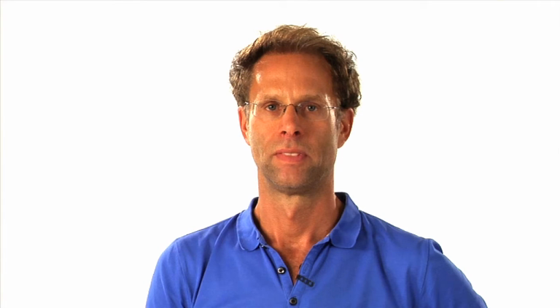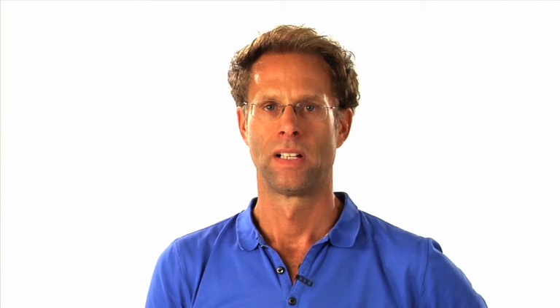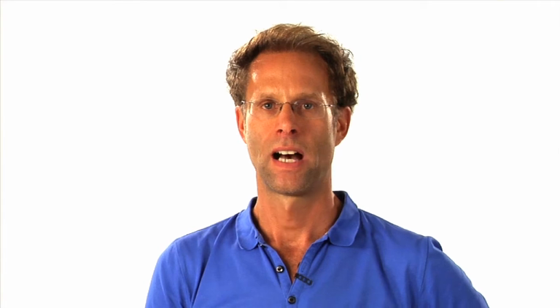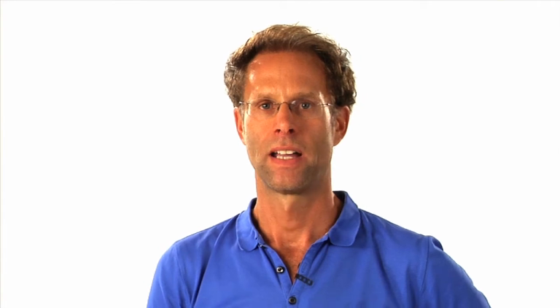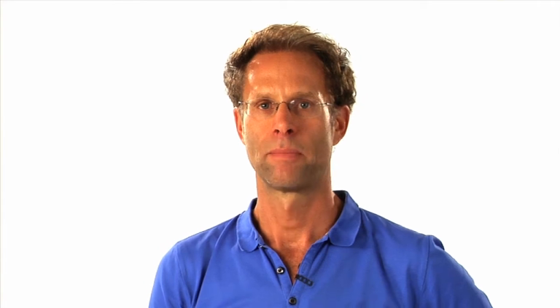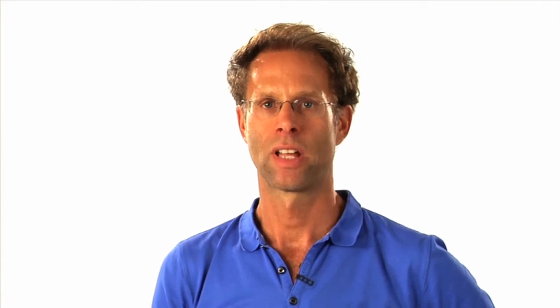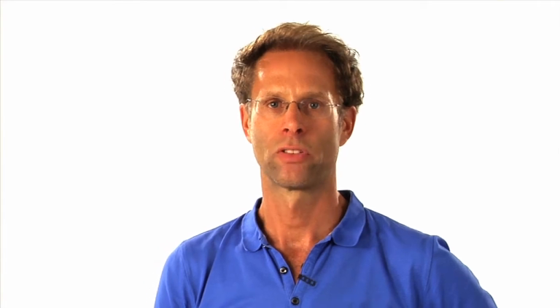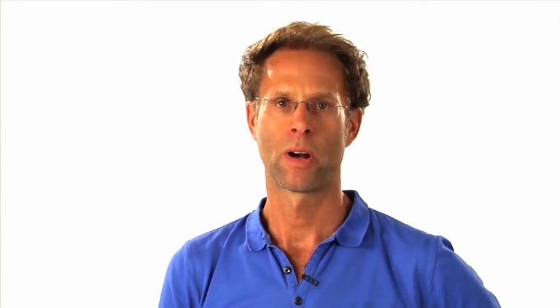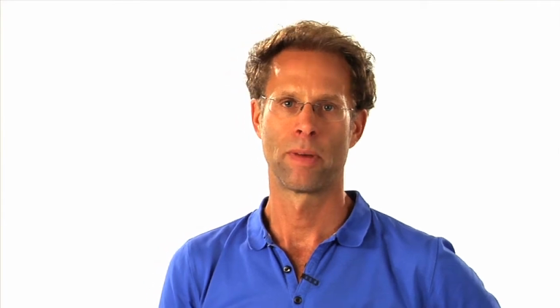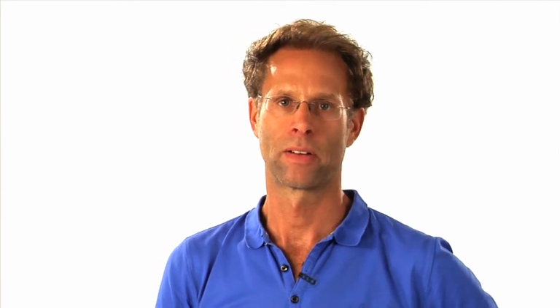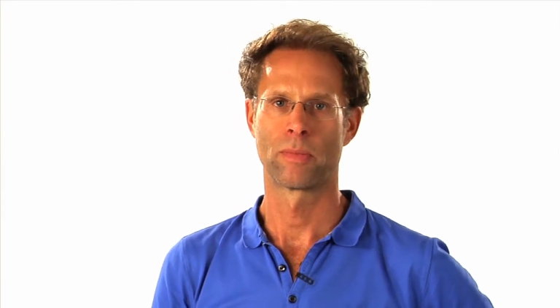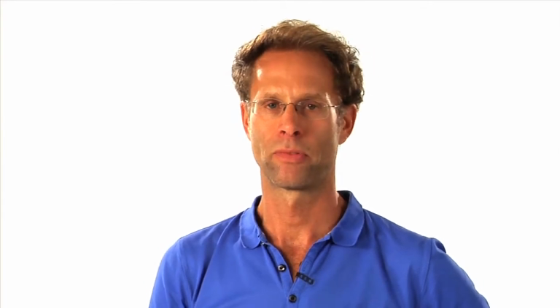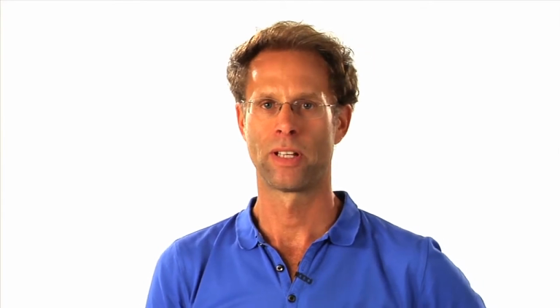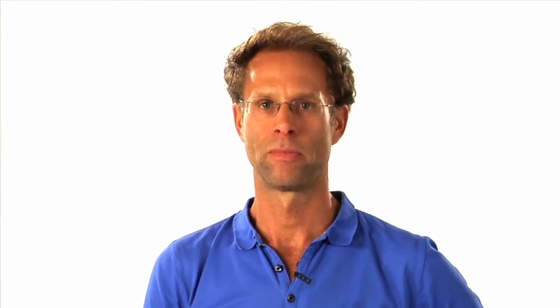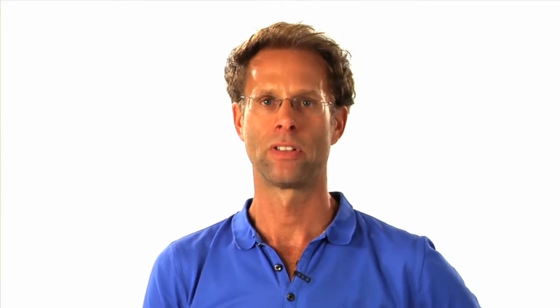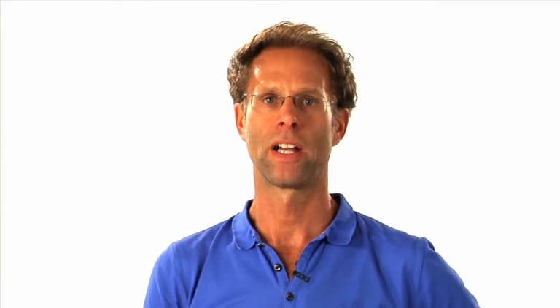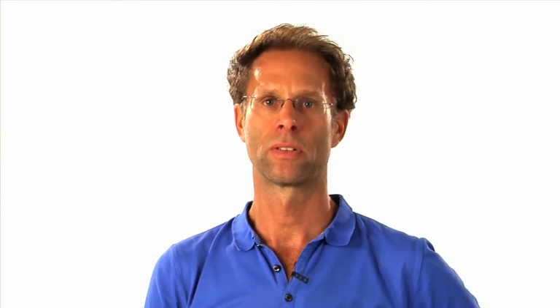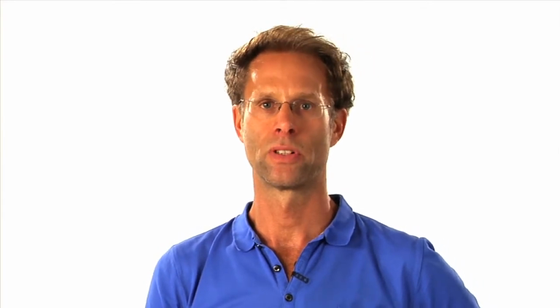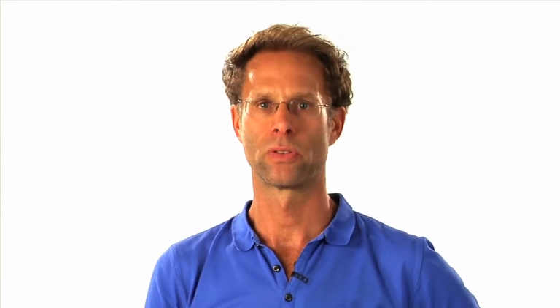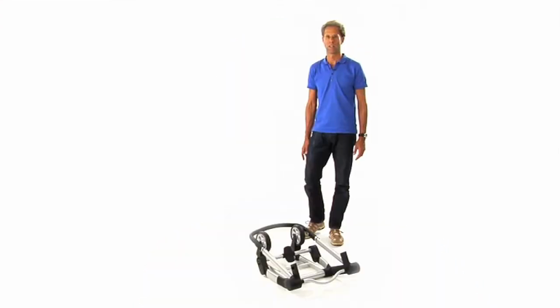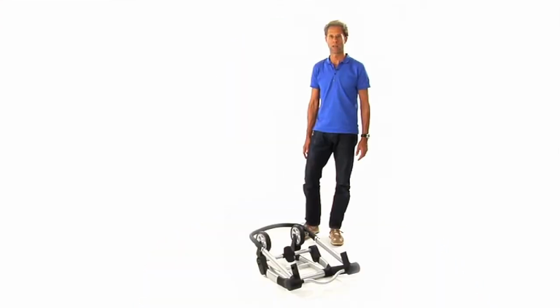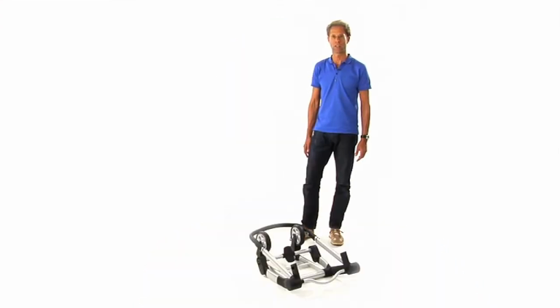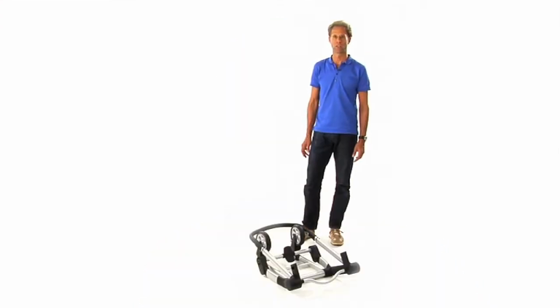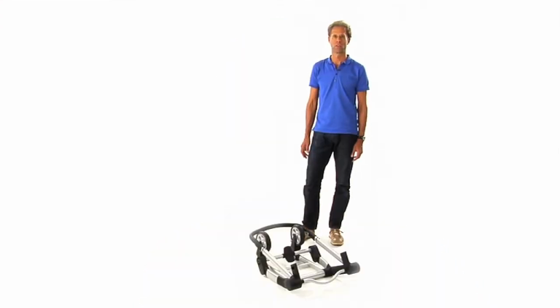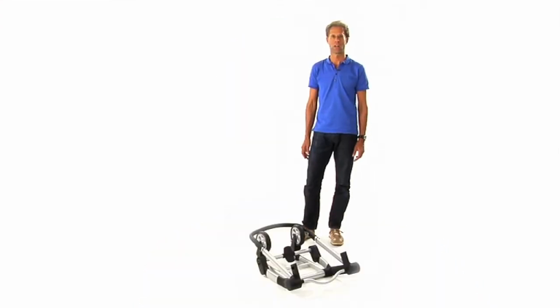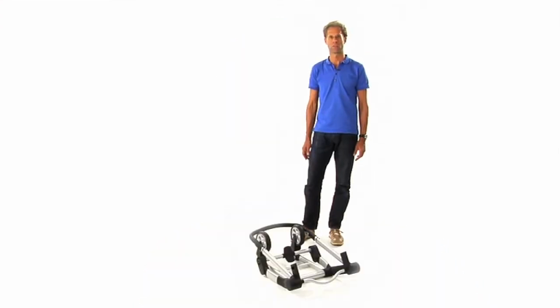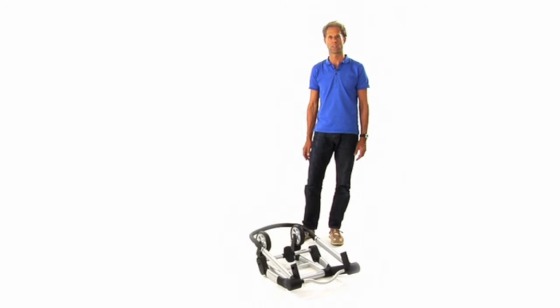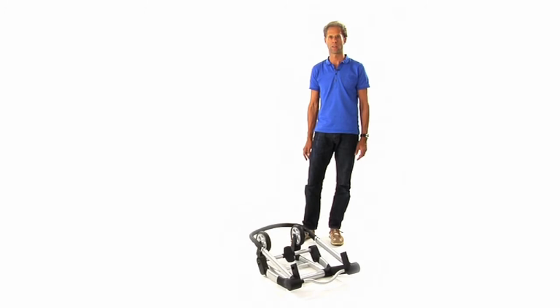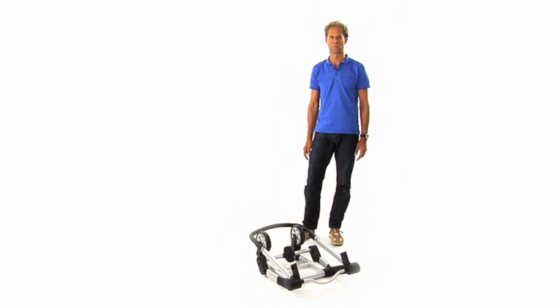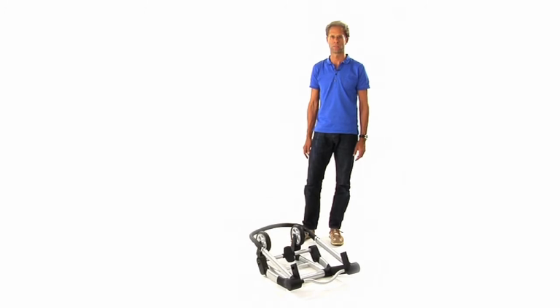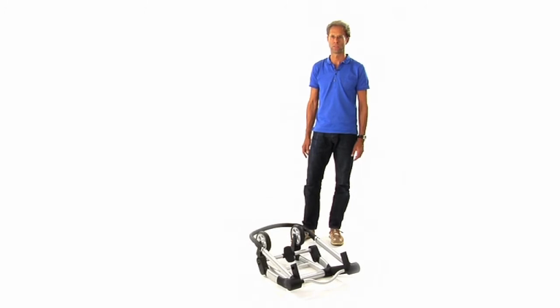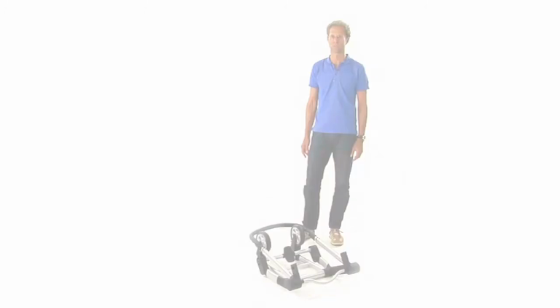Hi, I'm Stan Spangenberg from Amsterdam, the designer of the Jewels. I'm going to show you how to assemble the Jewels.